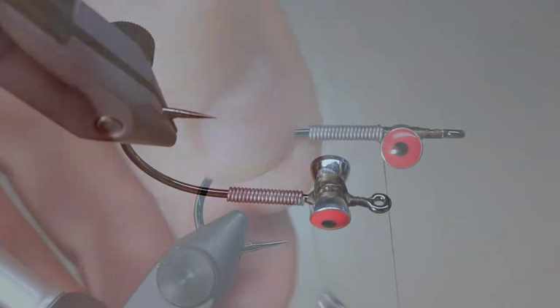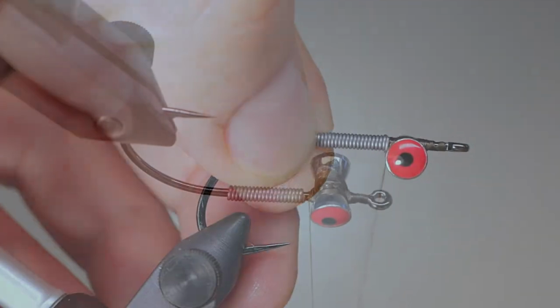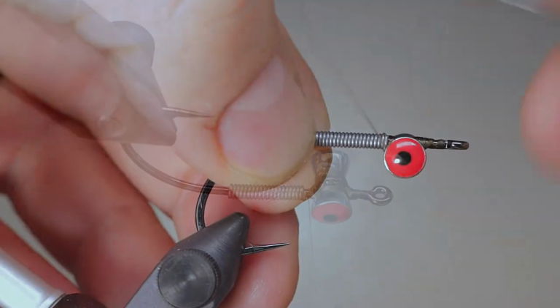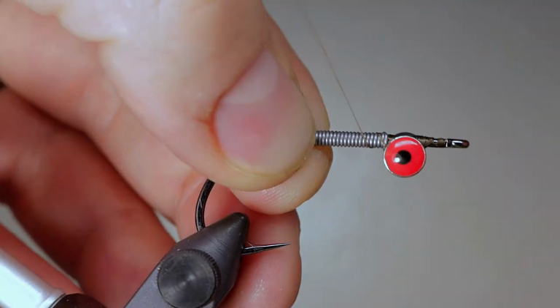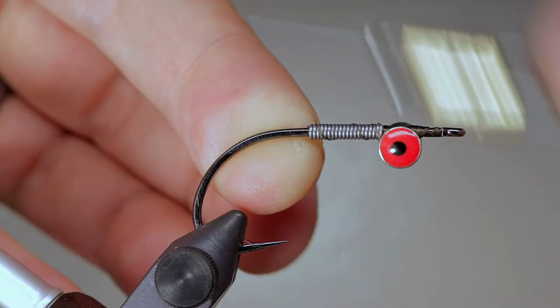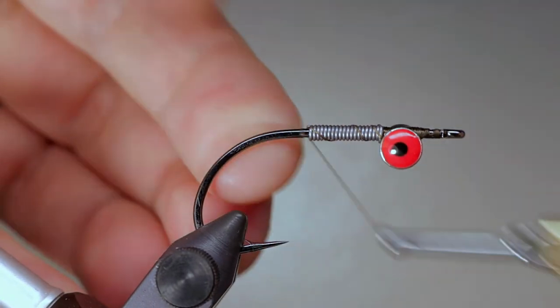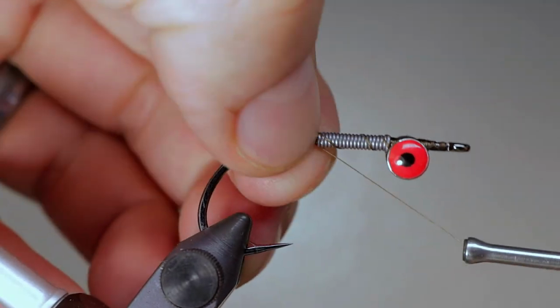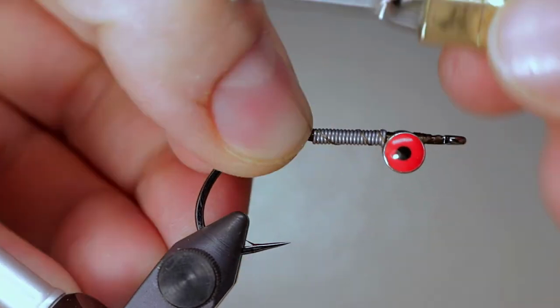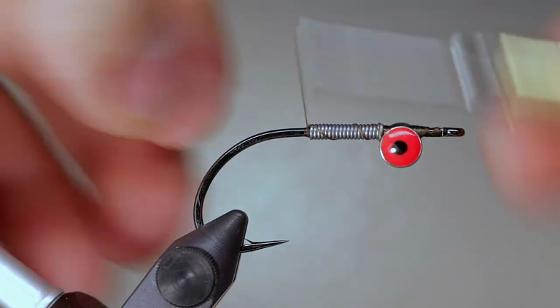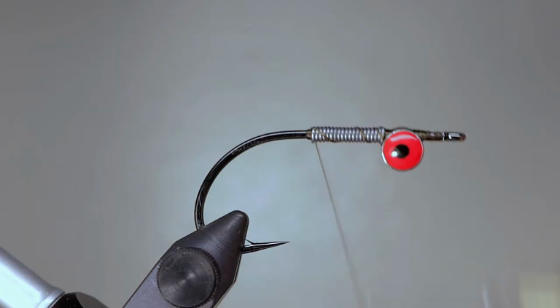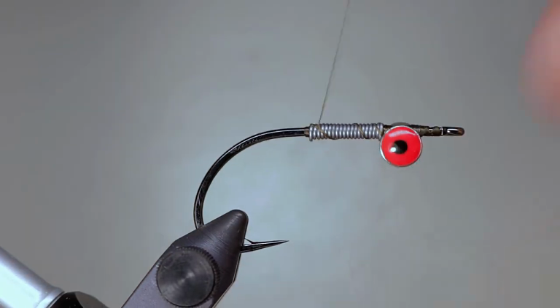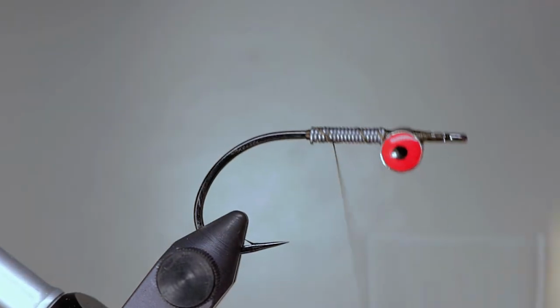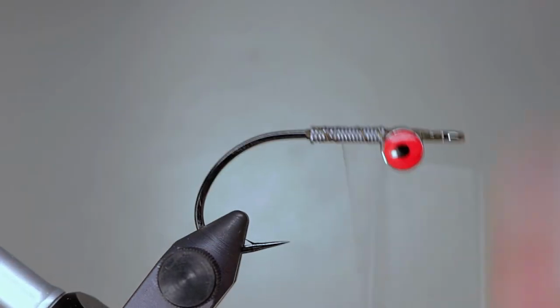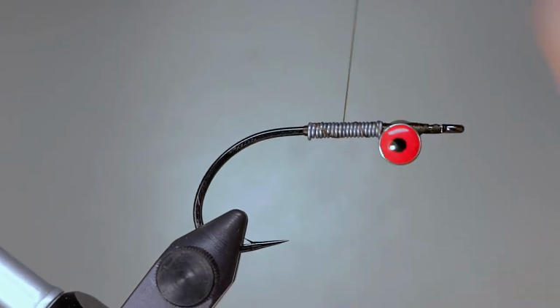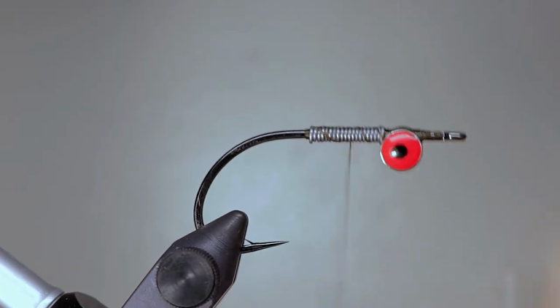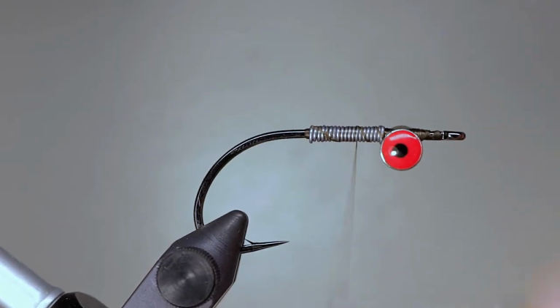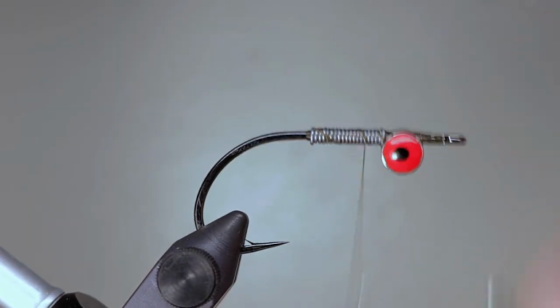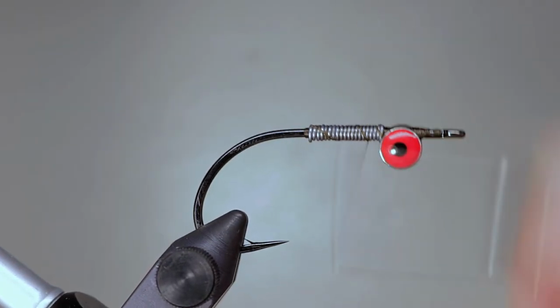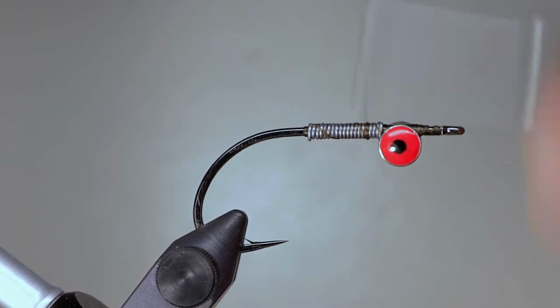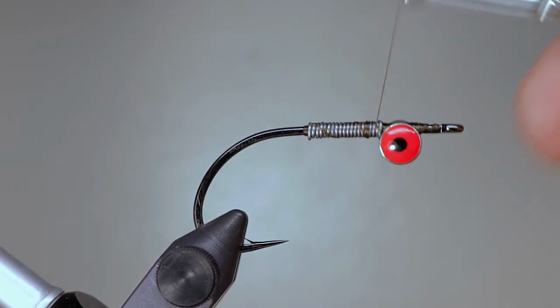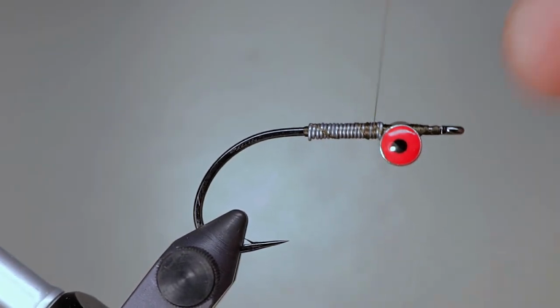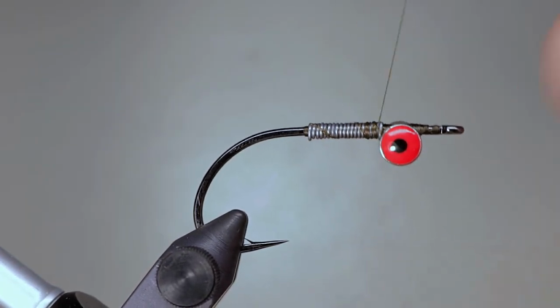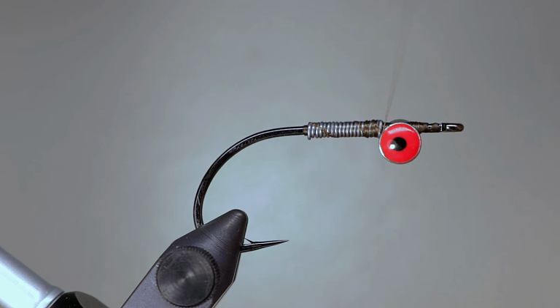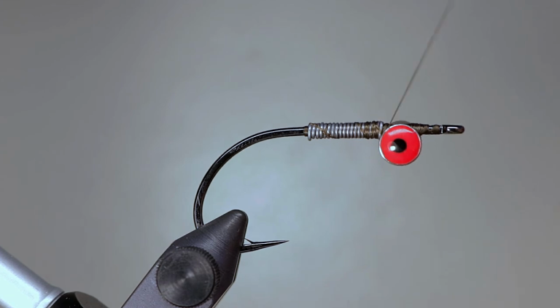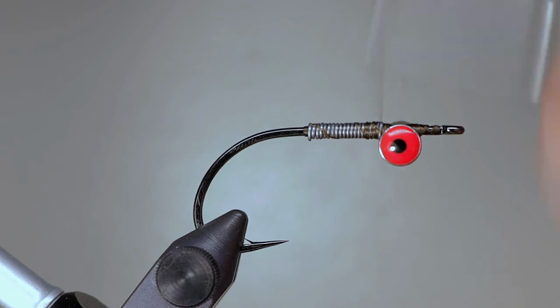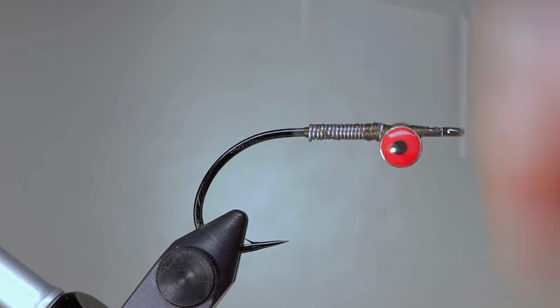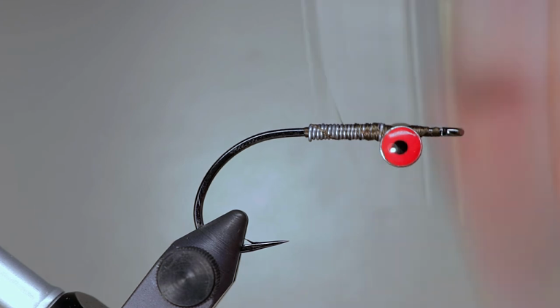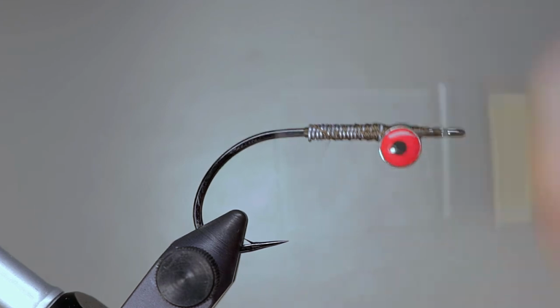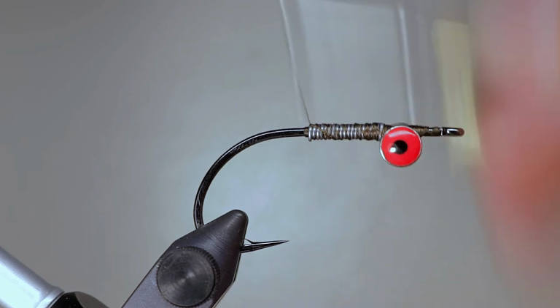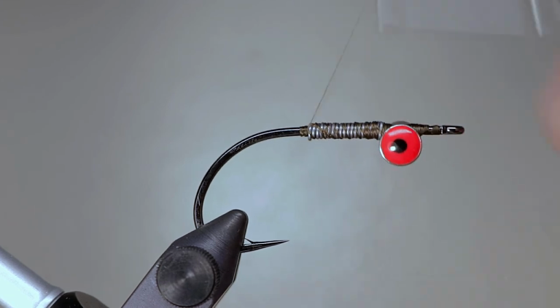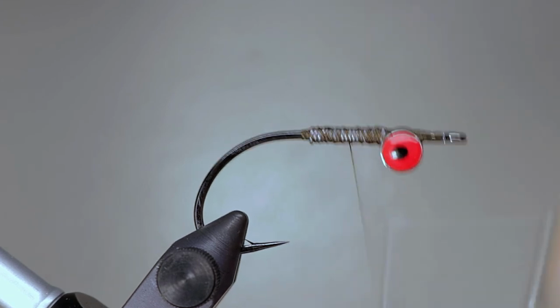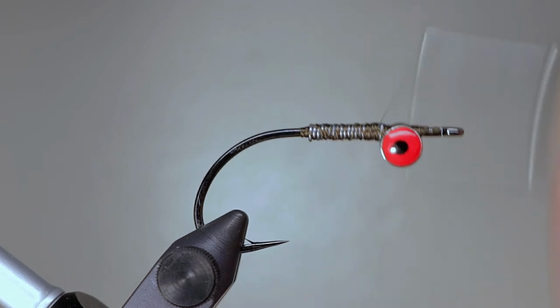Turn your hook right side up and create a thread base just like you did on the rear hook, however this time go a little ways down the bend.